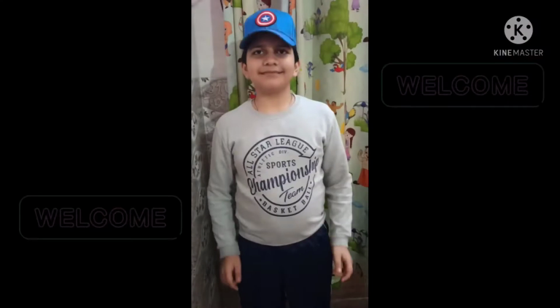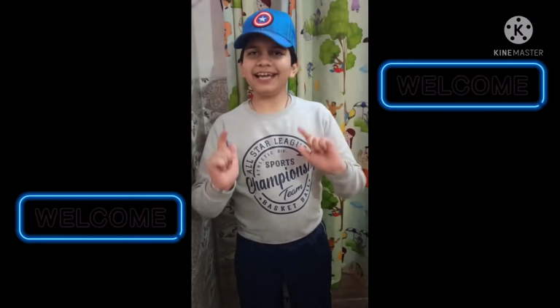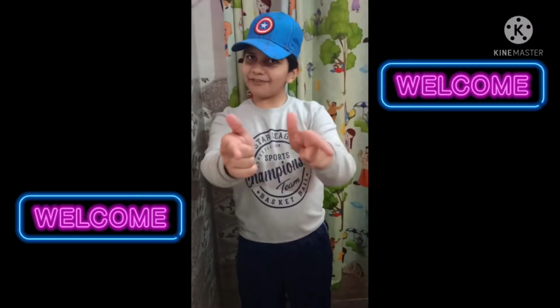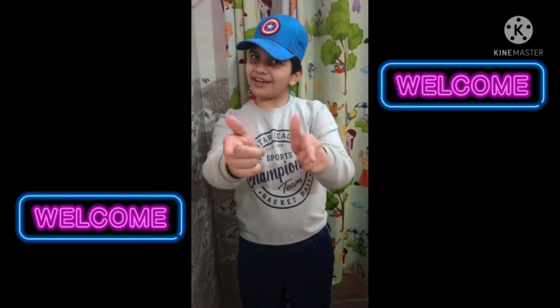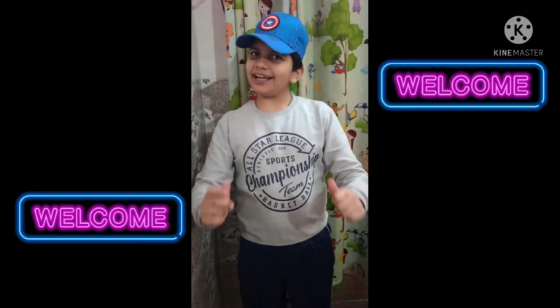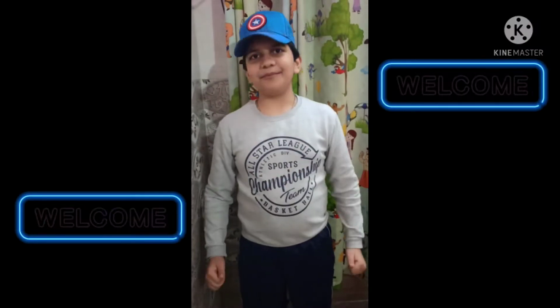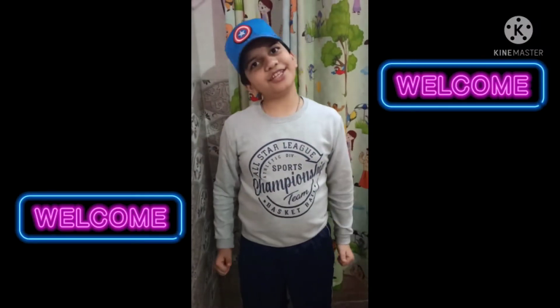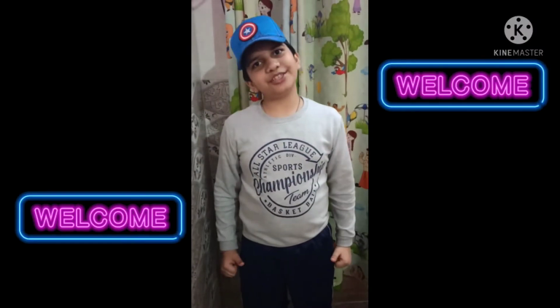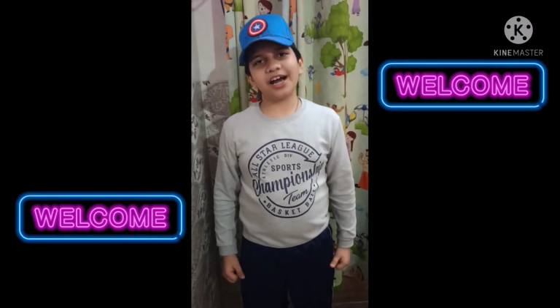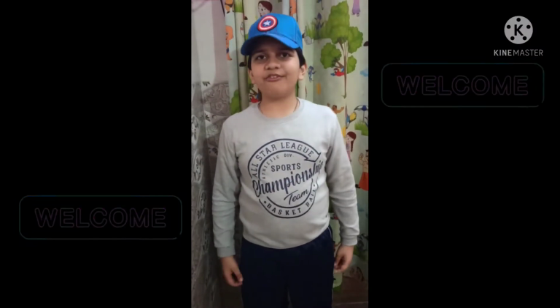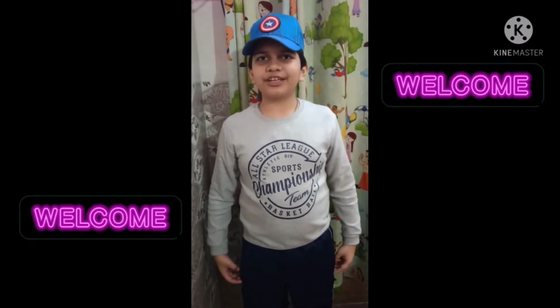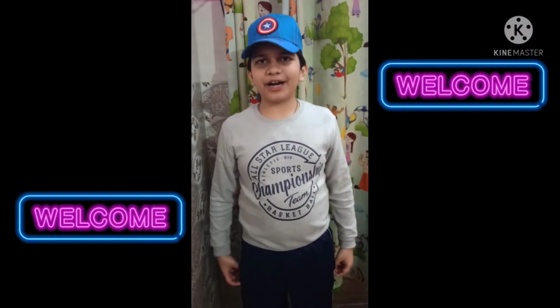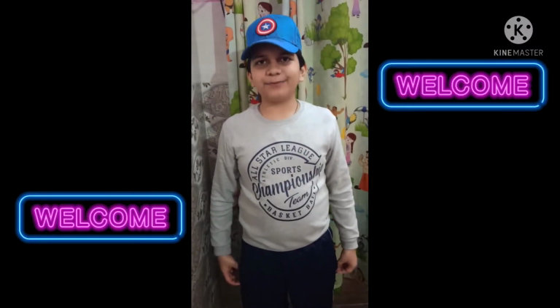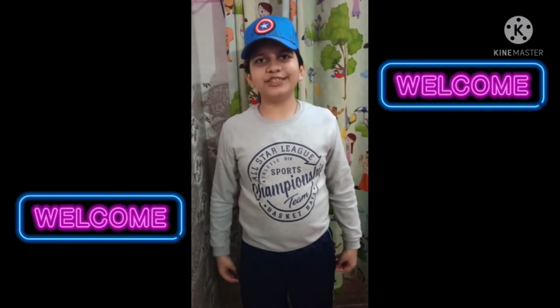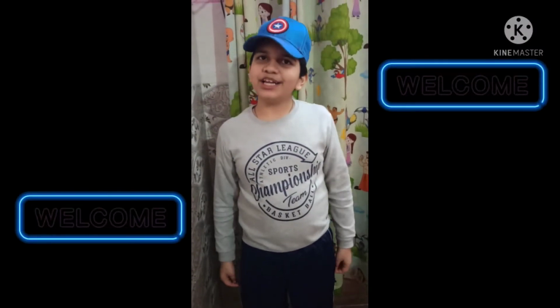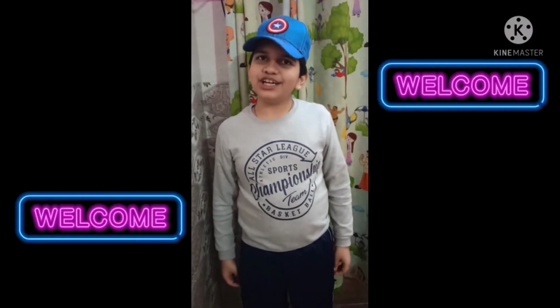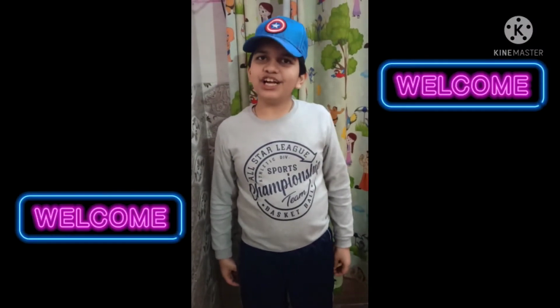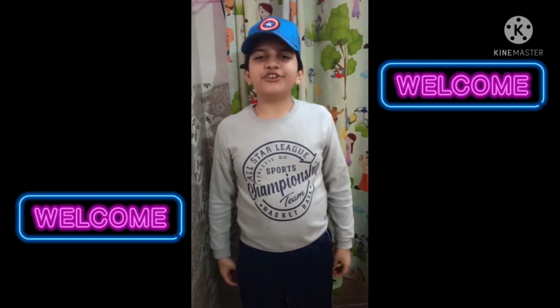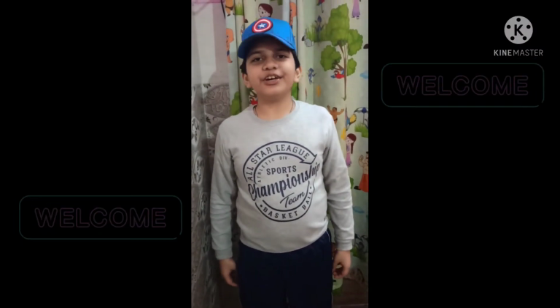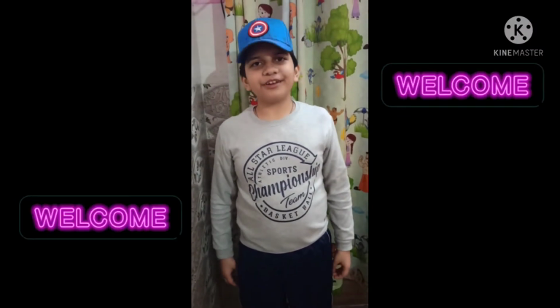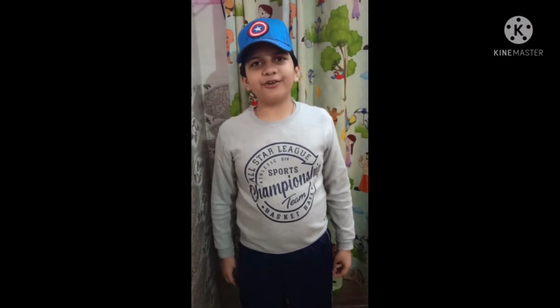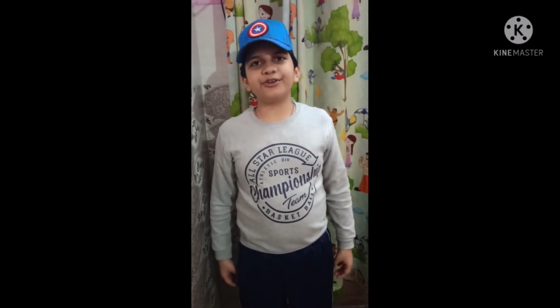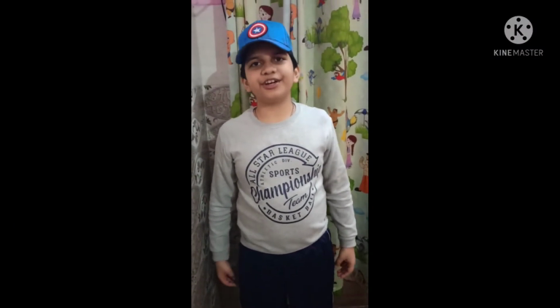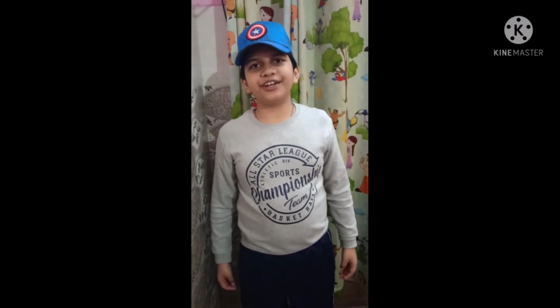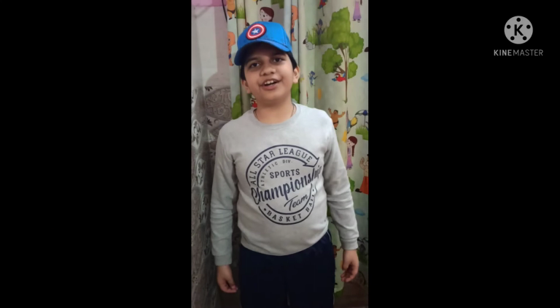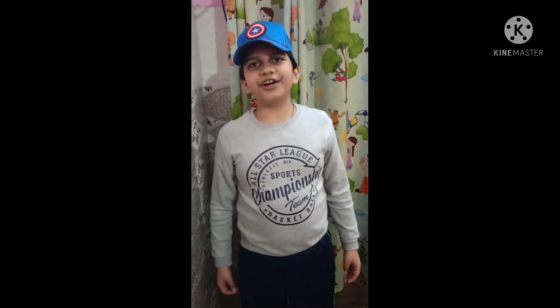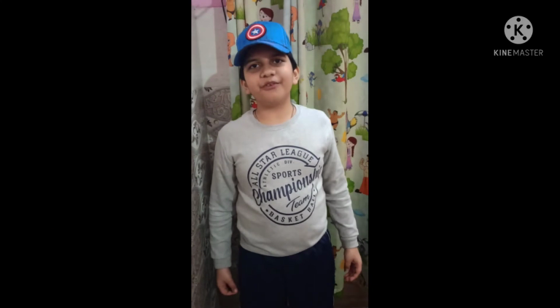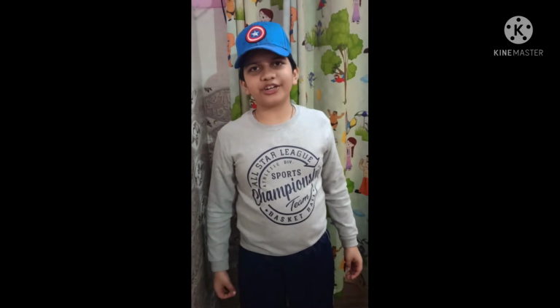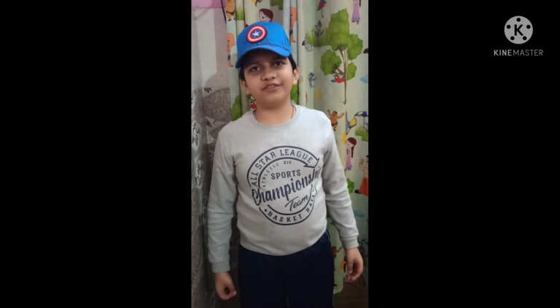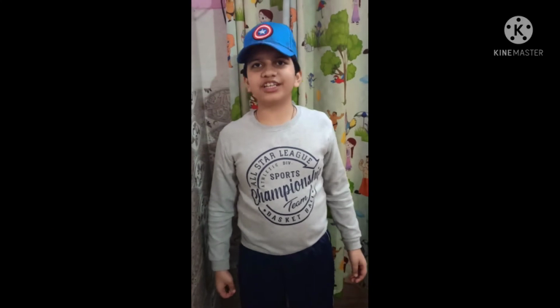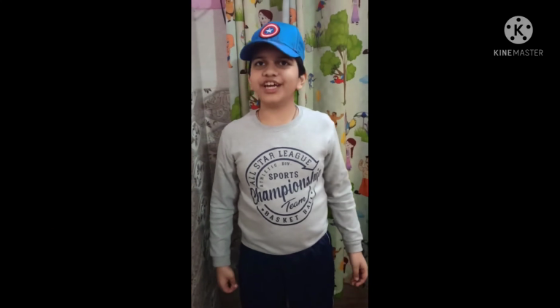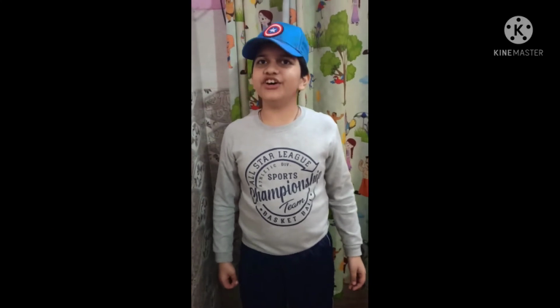Hey everyone, I am Hita Sharma. Welcome back to my channel. Today we are going to create an underwater volcano.